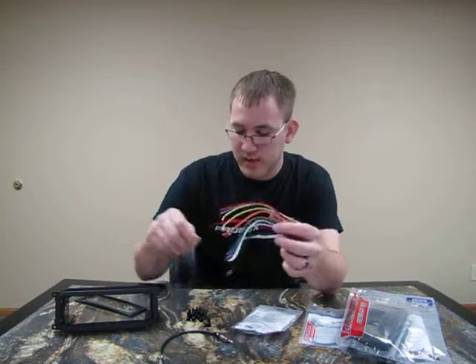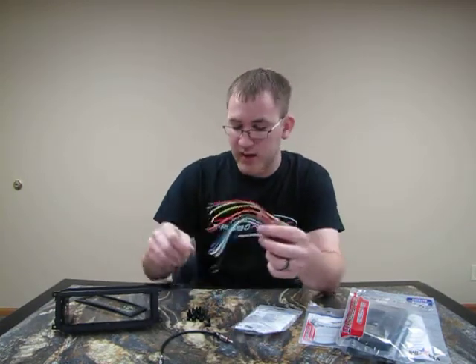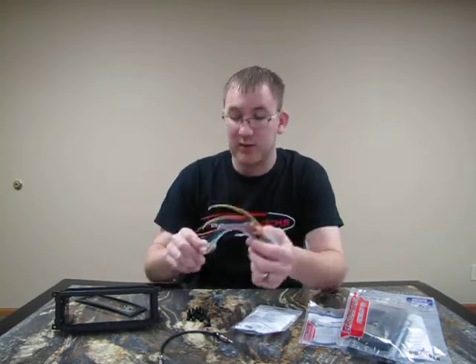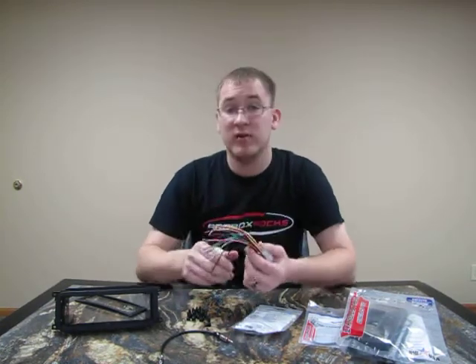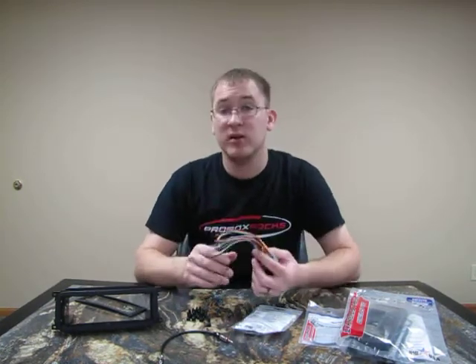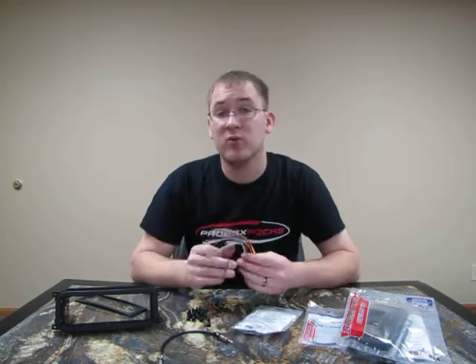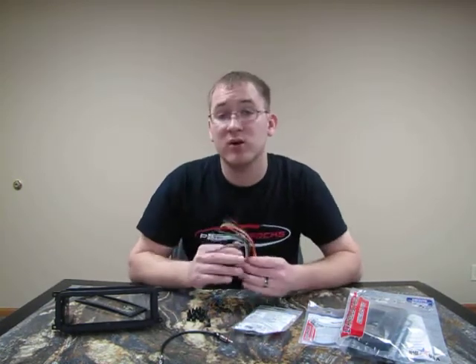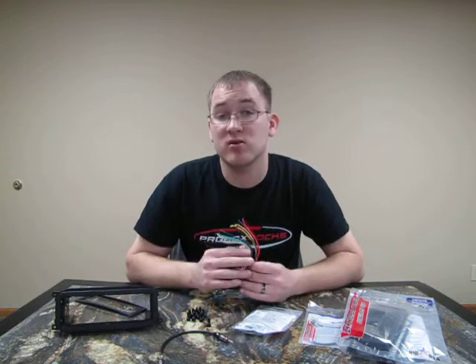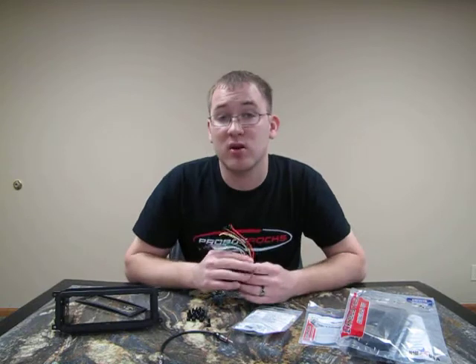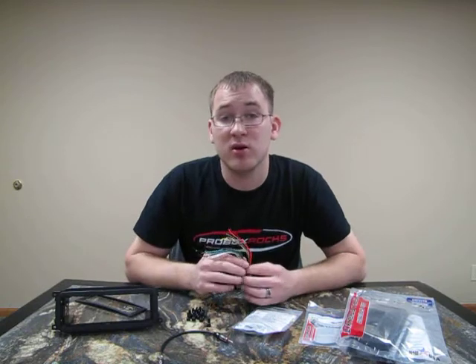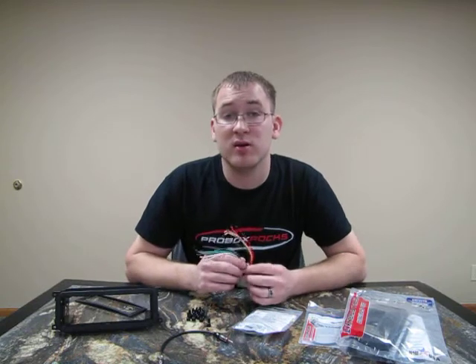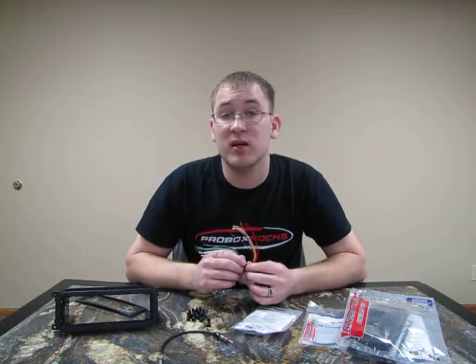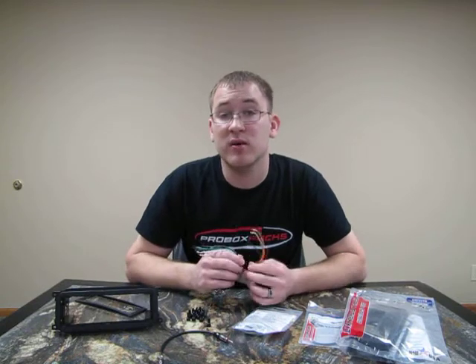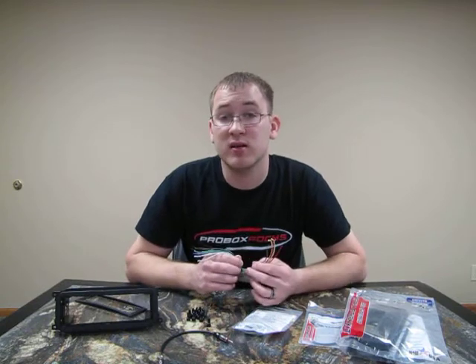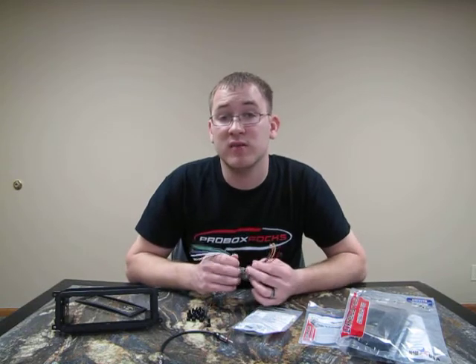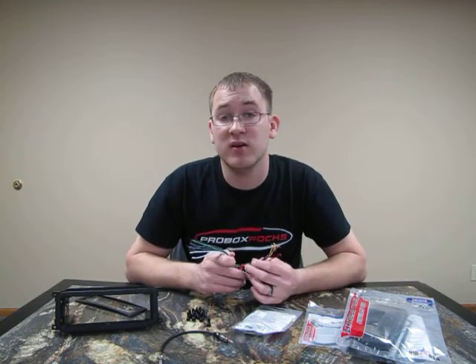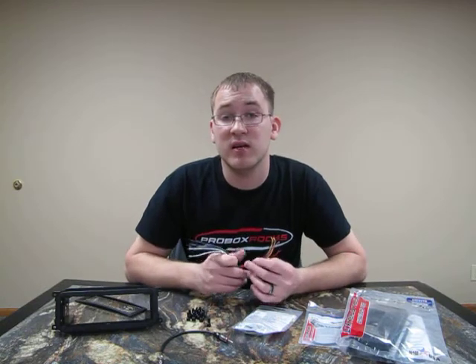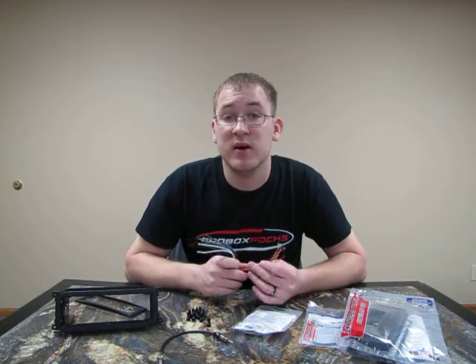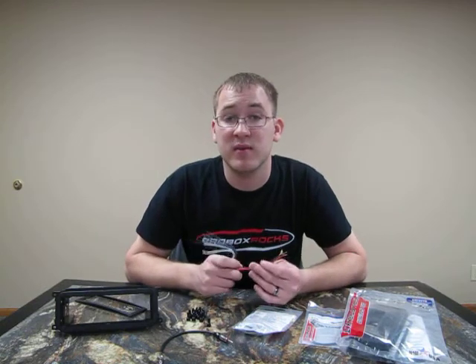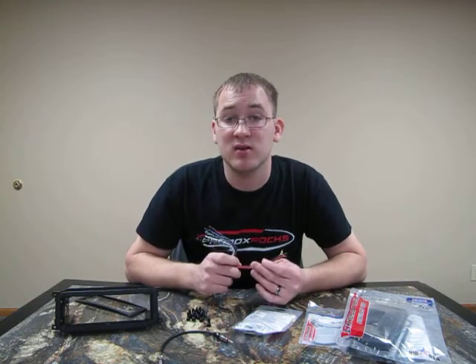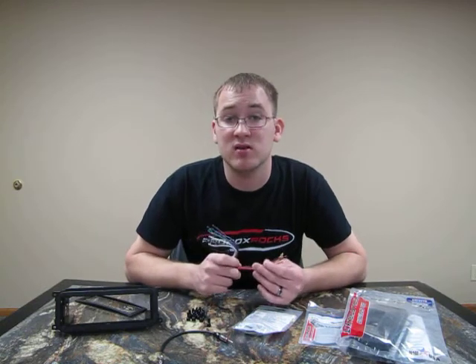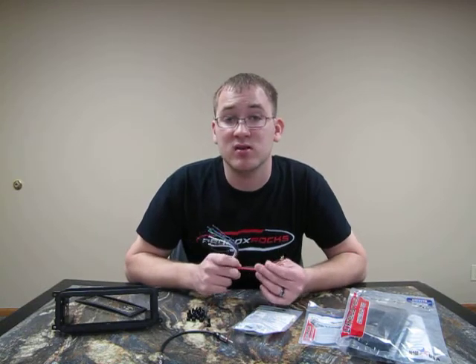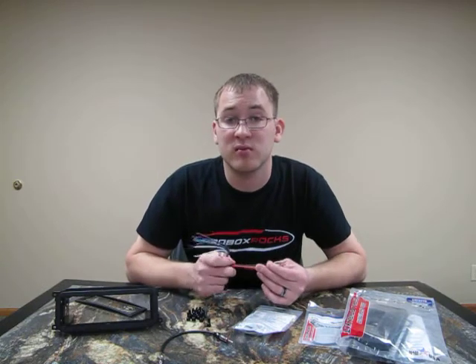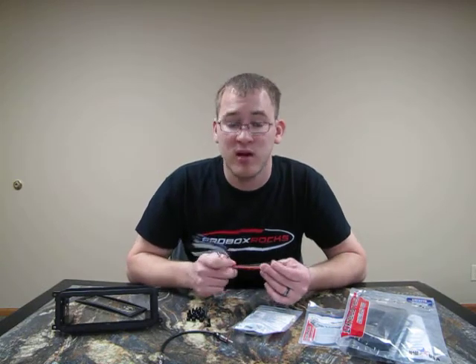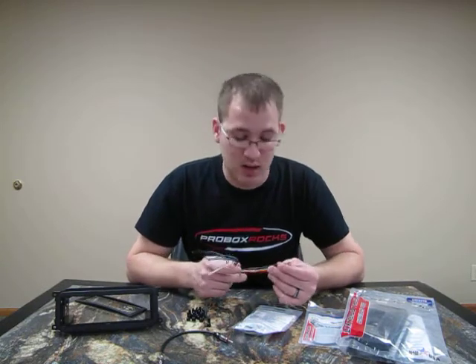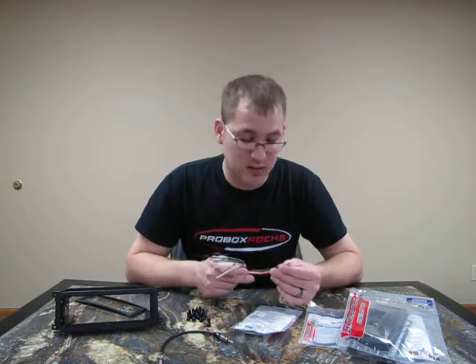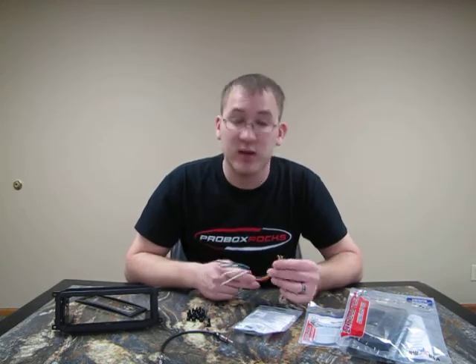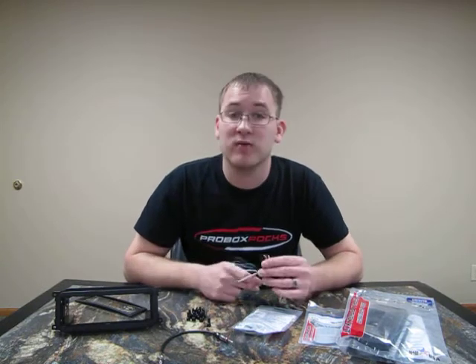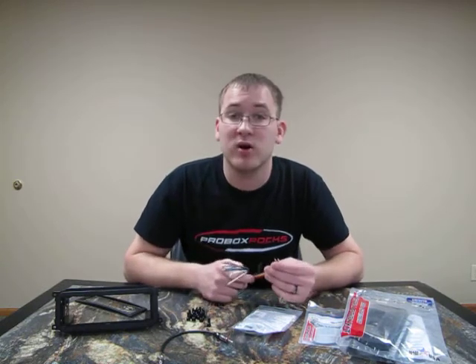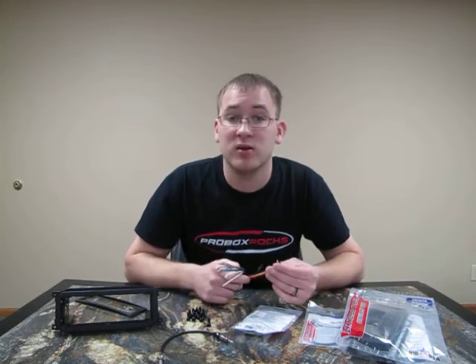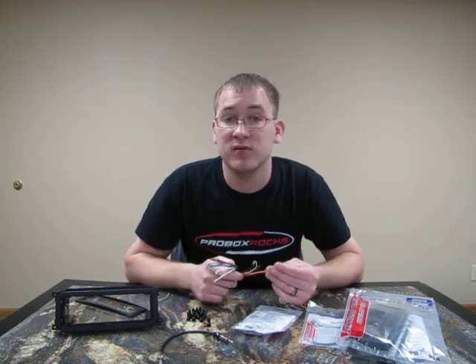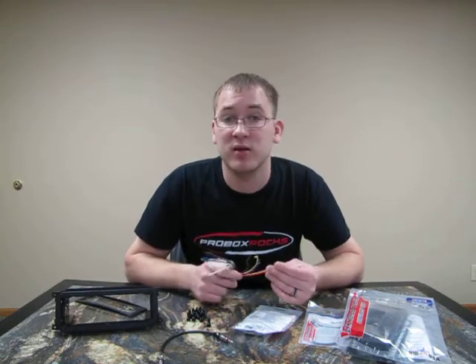If you have any questions at all, you can email us via the eBay message system. Thanks for watching this video.